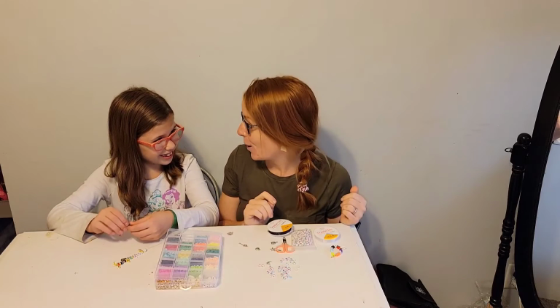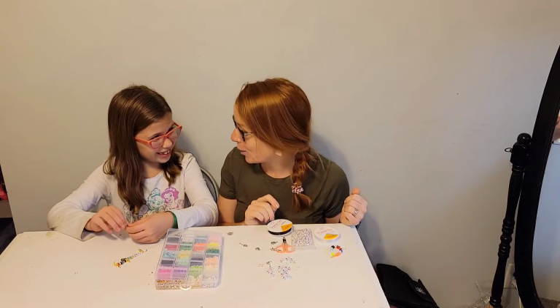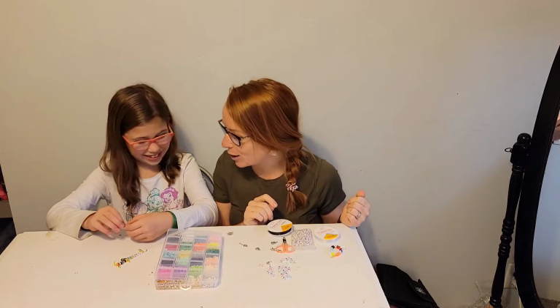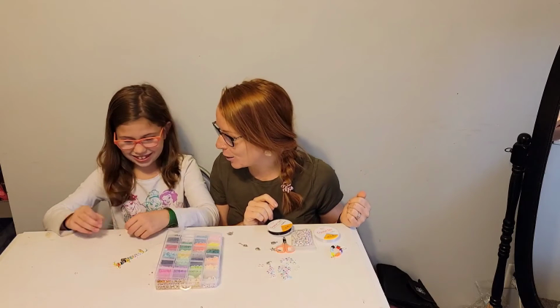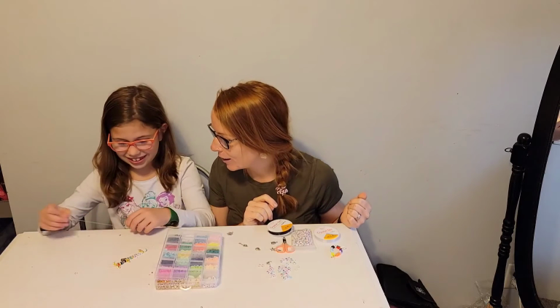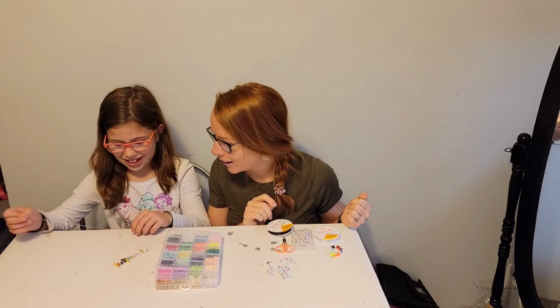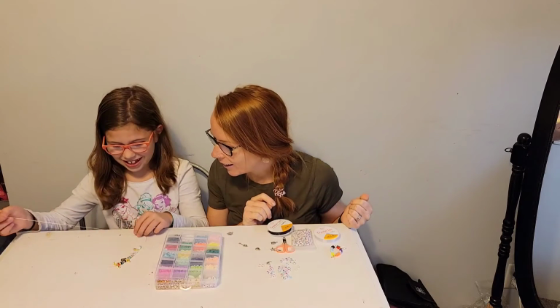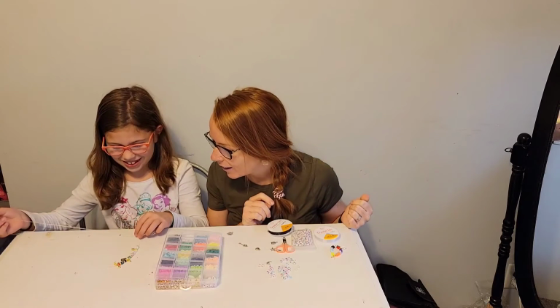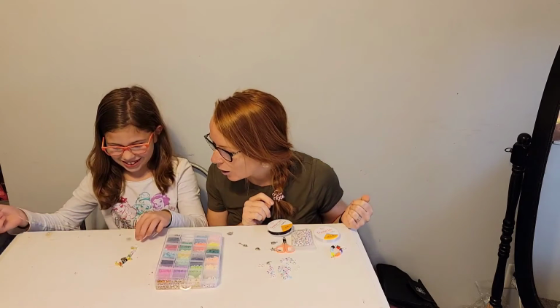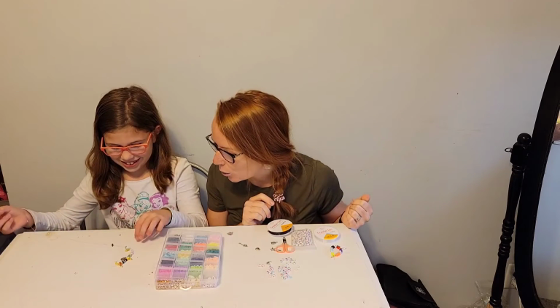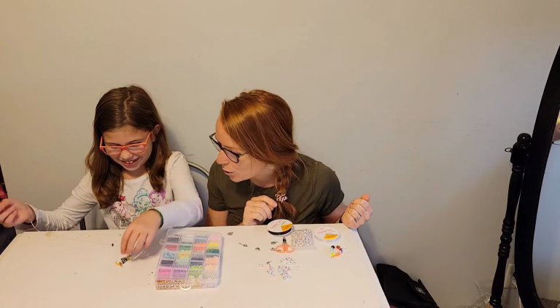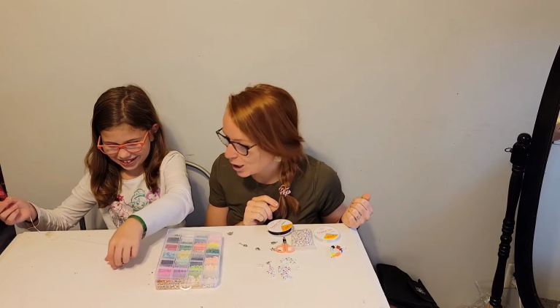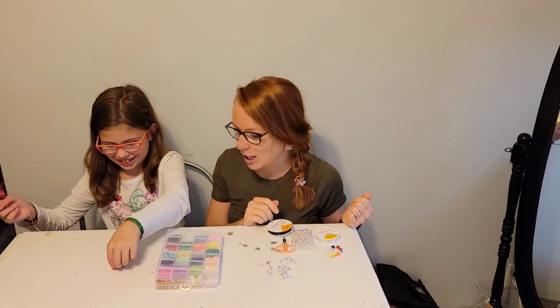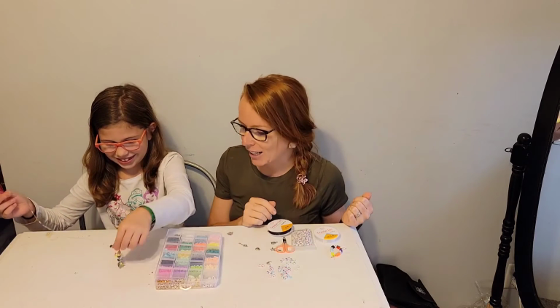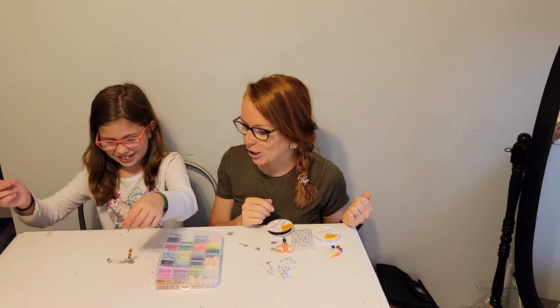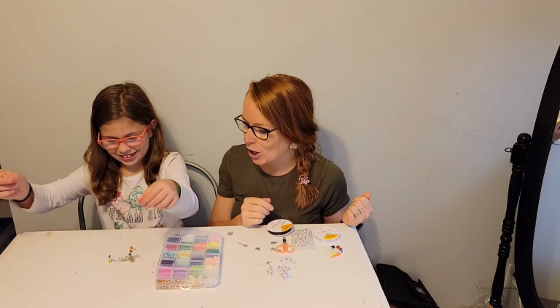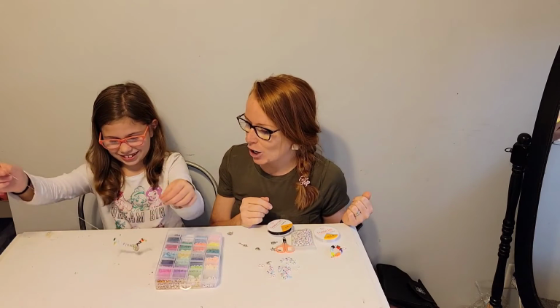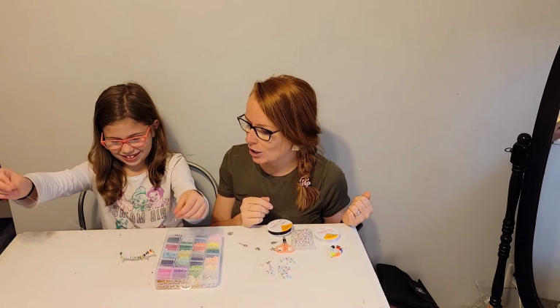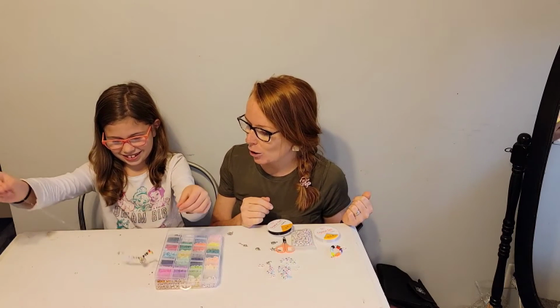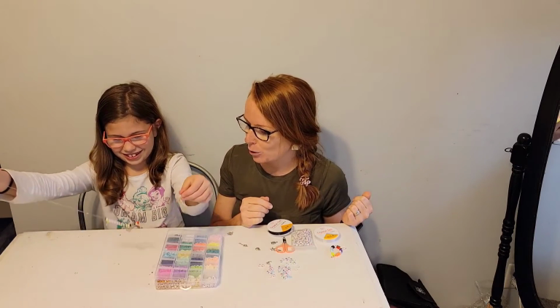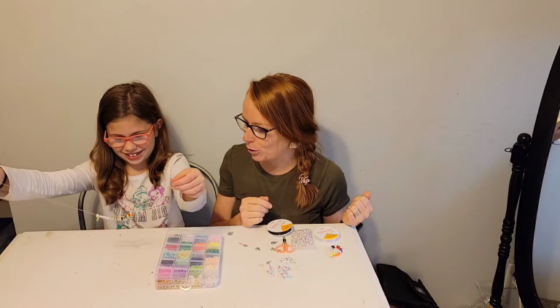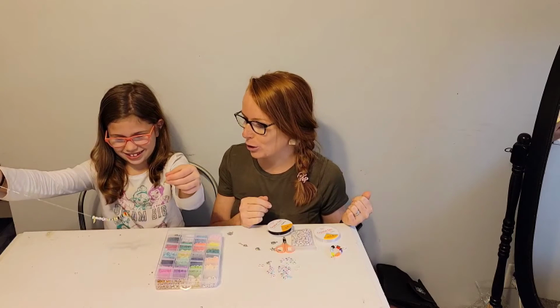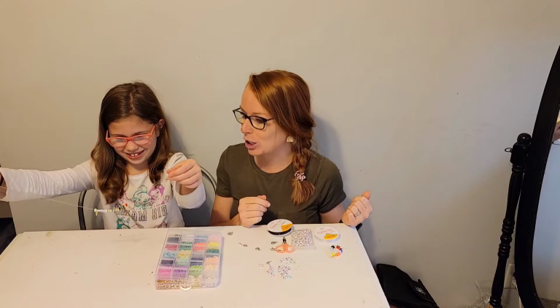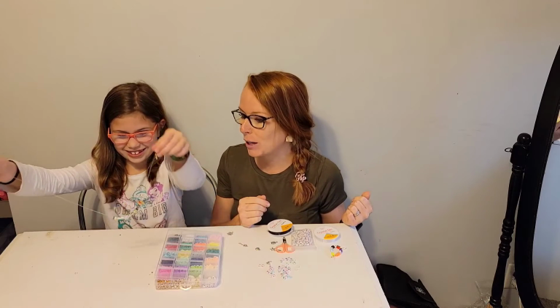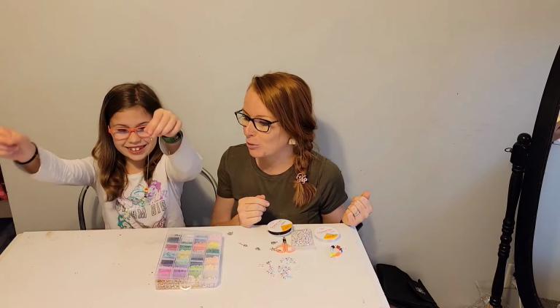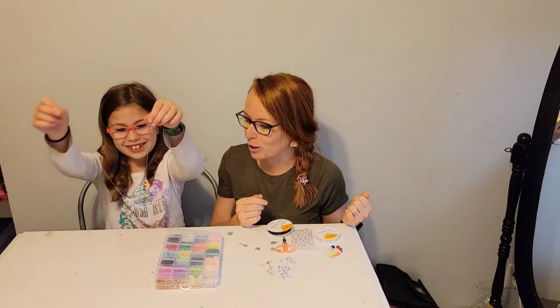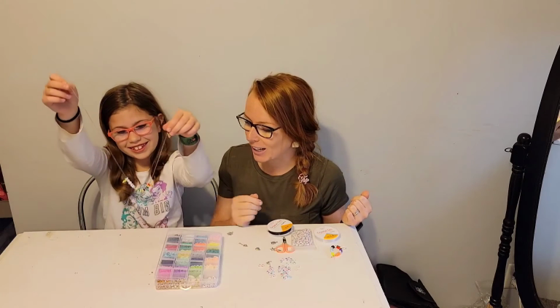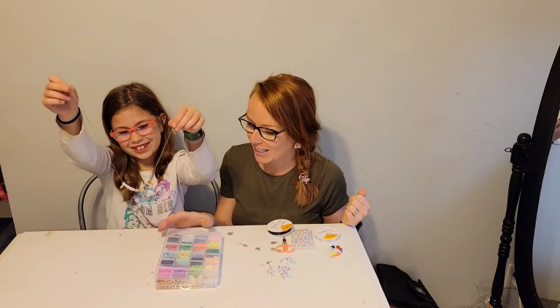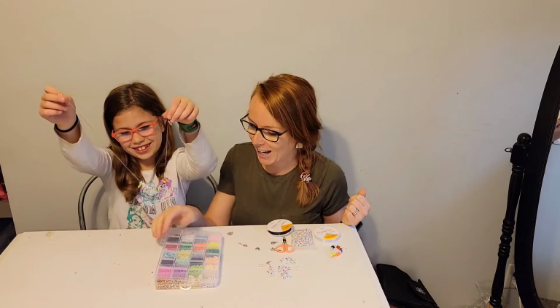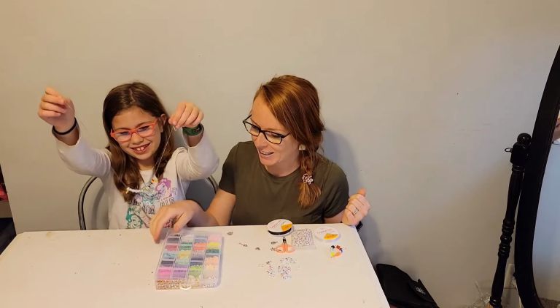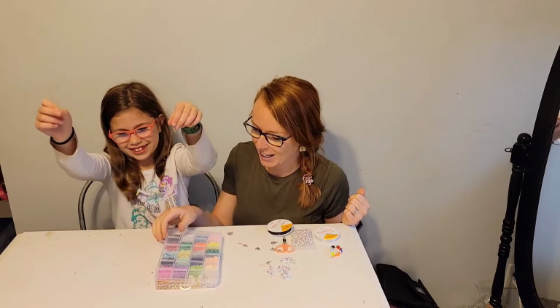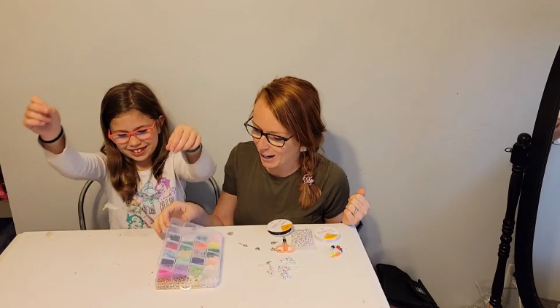She added stars — beautiful! She's making a really nice necklace there.